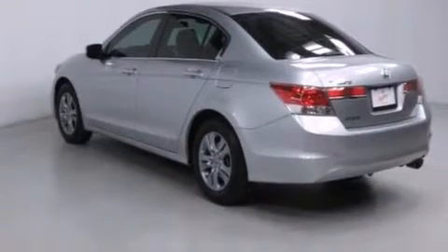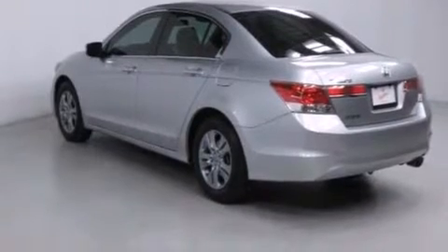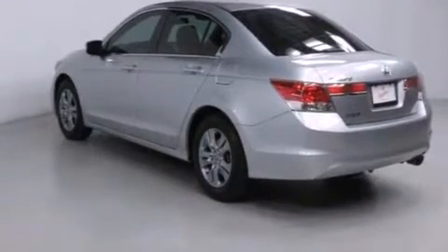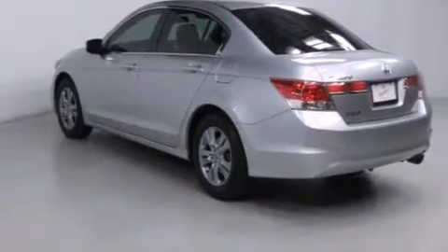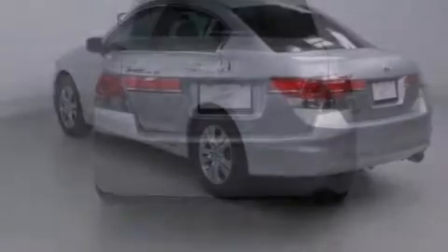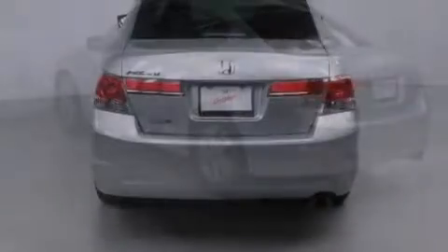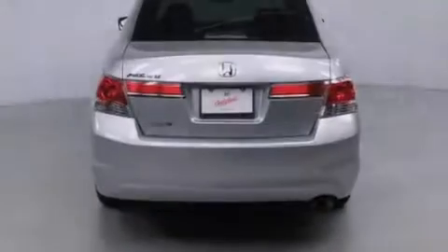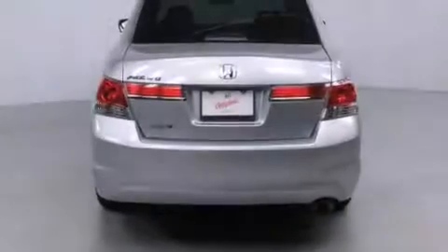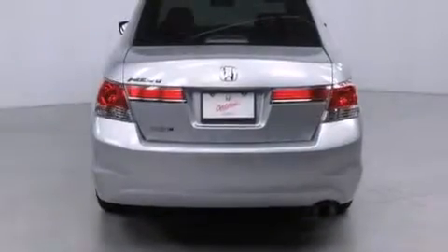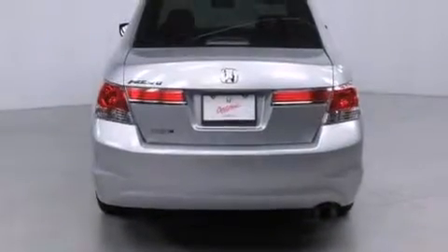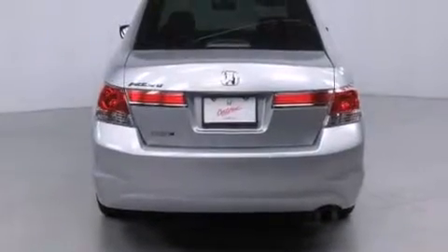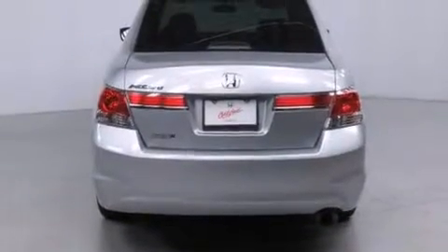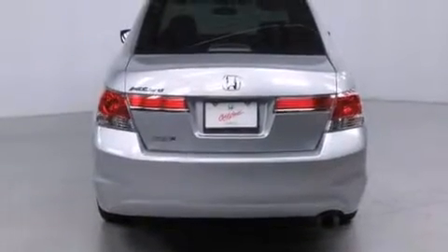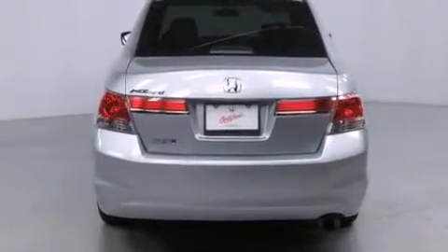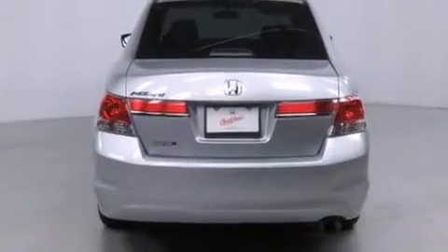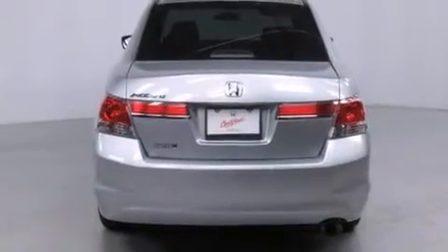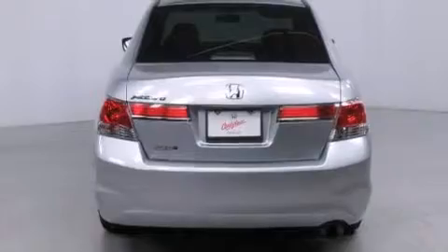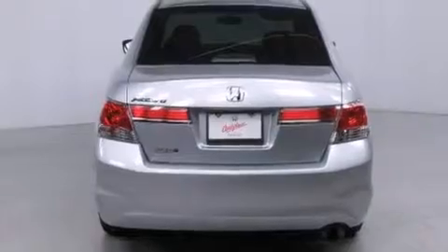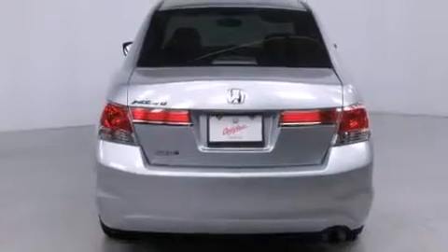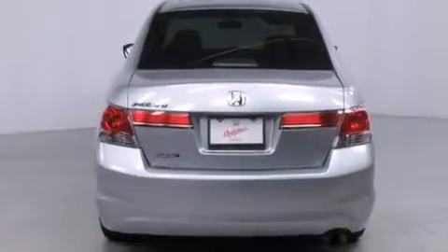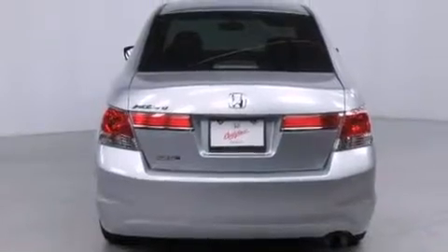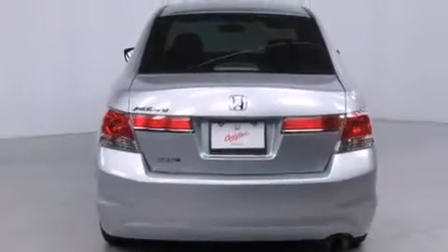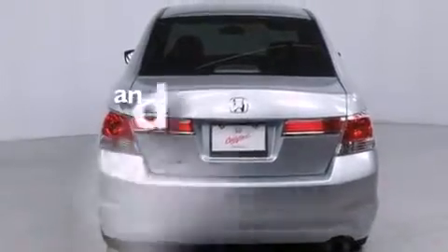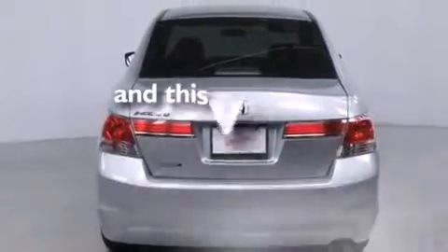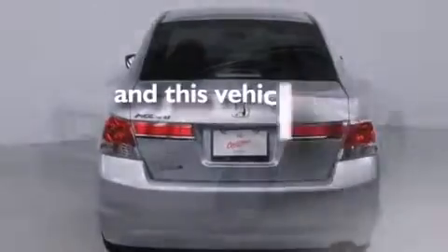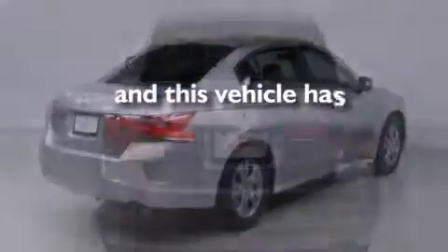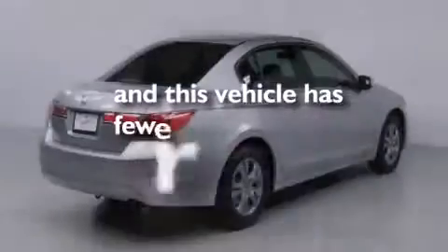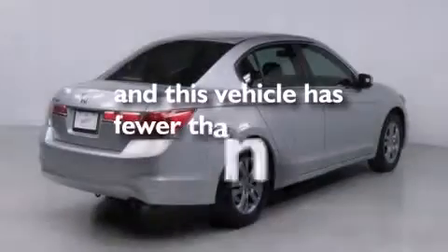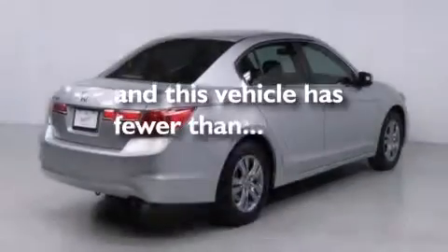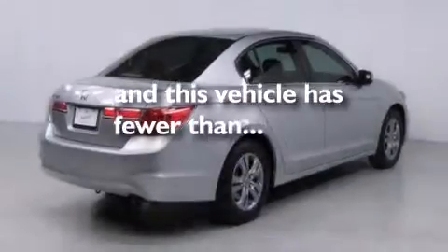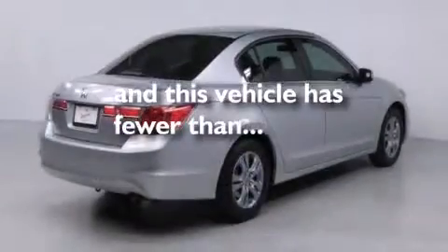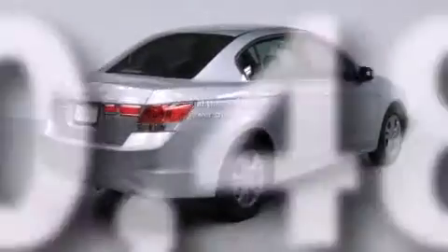Also included are a multi-function display, air conditioning, full-power accessories, and this vehicle has less than 21,000 miles.